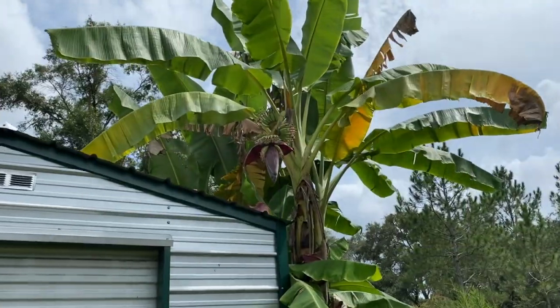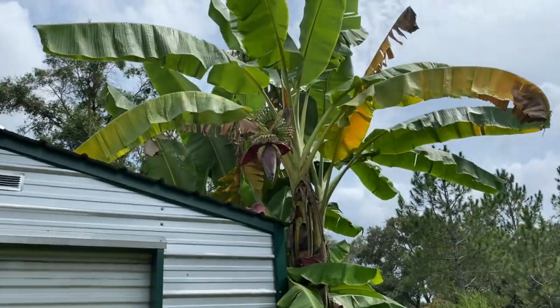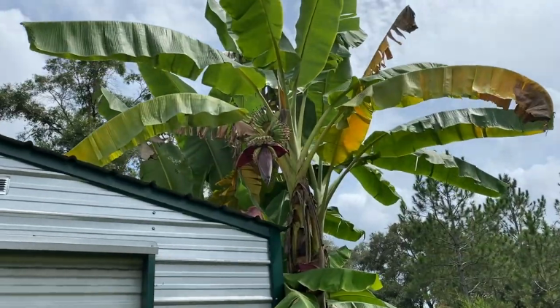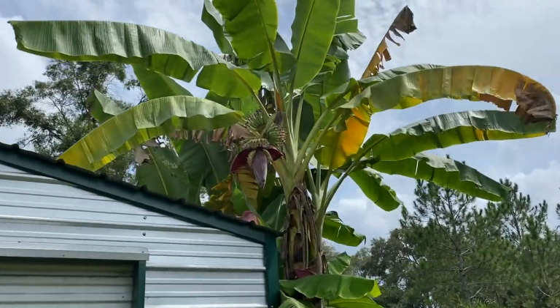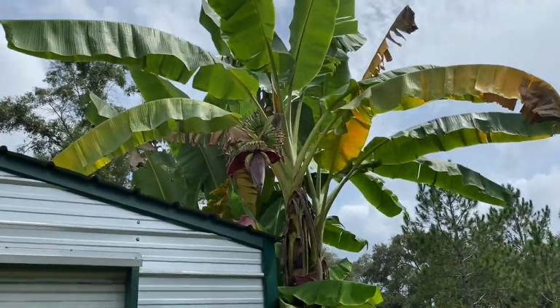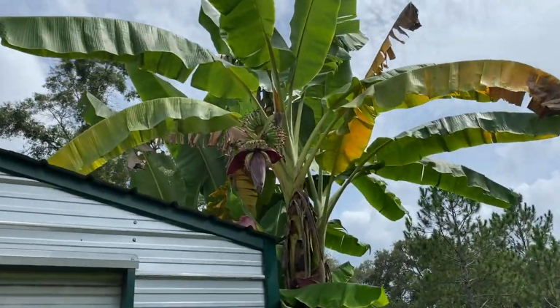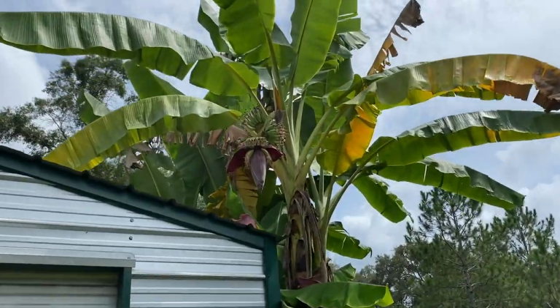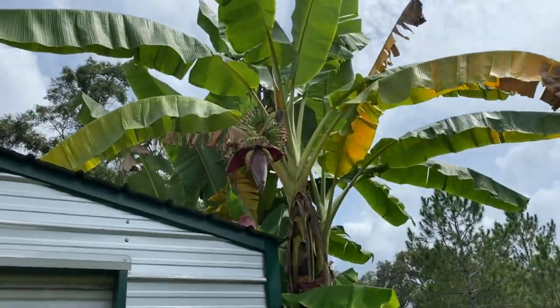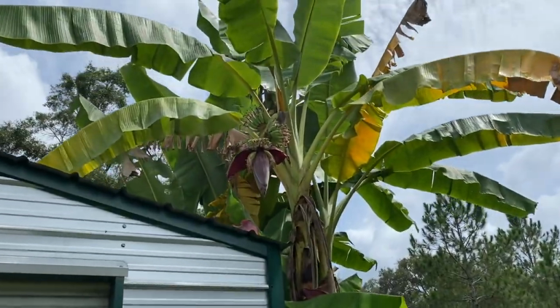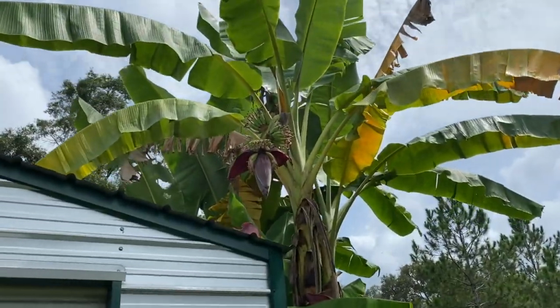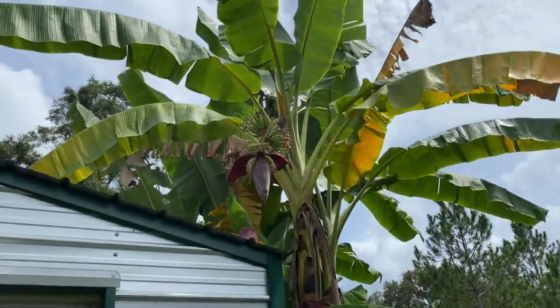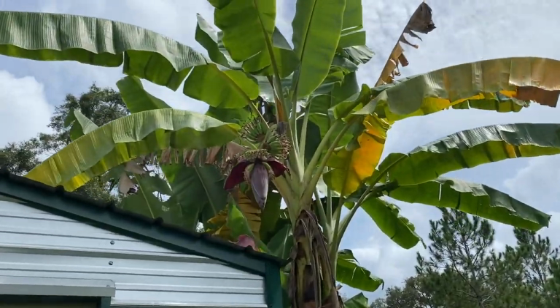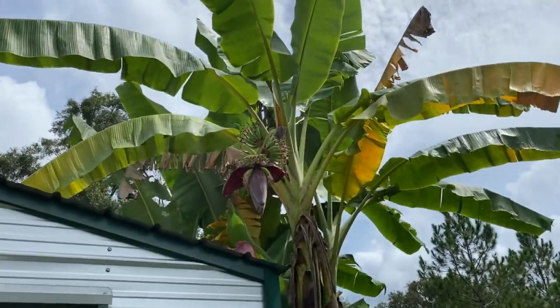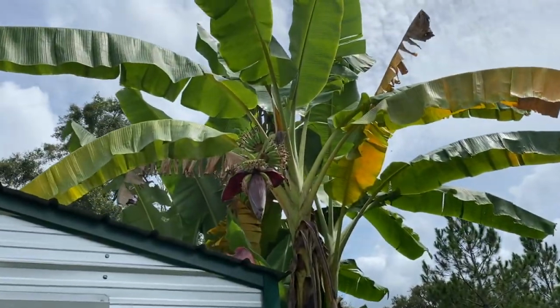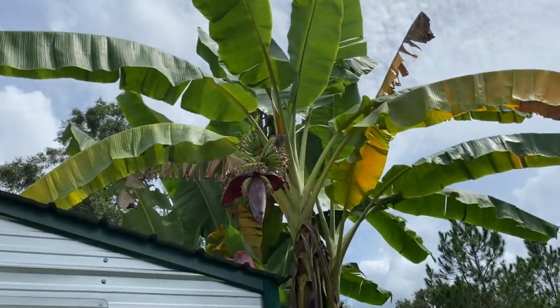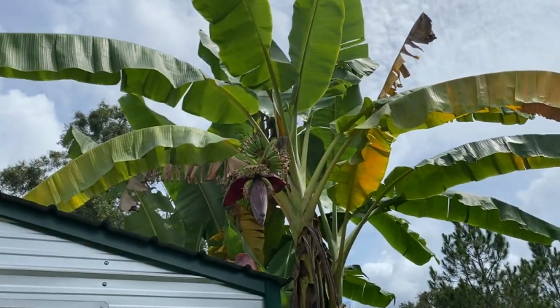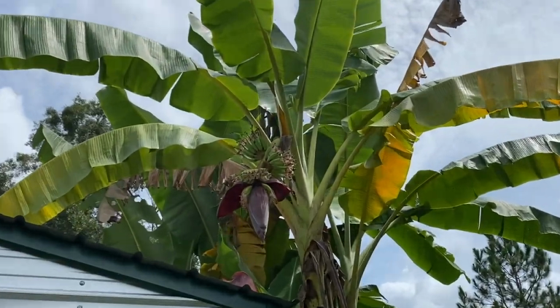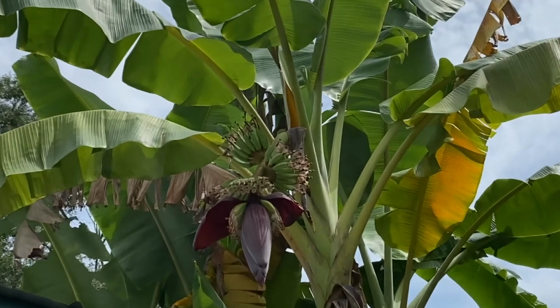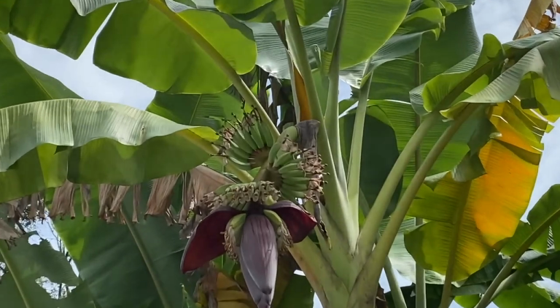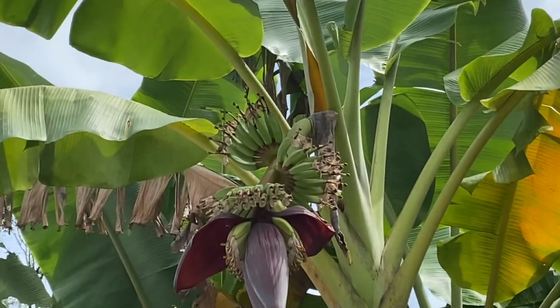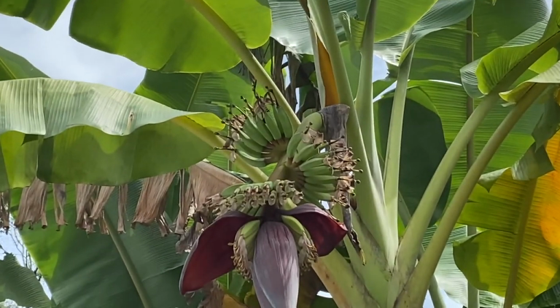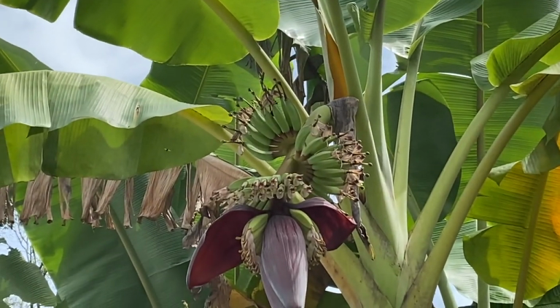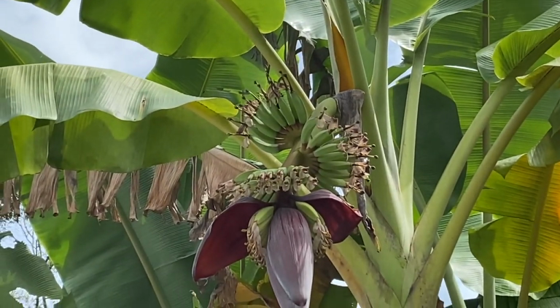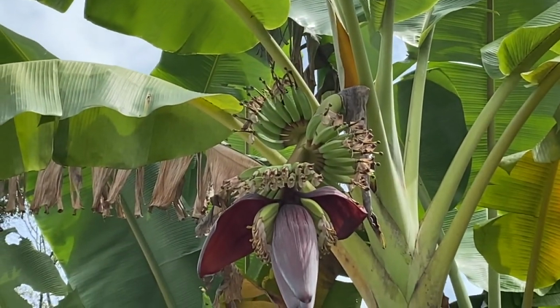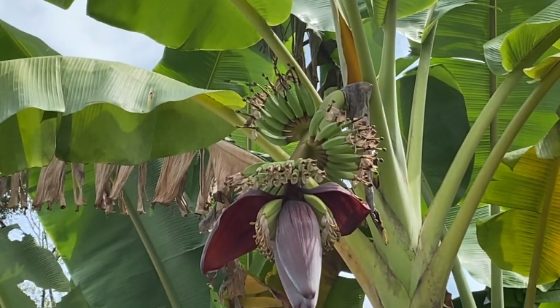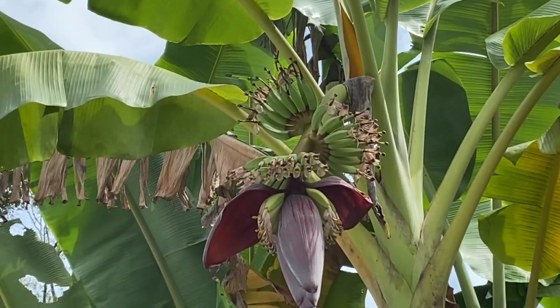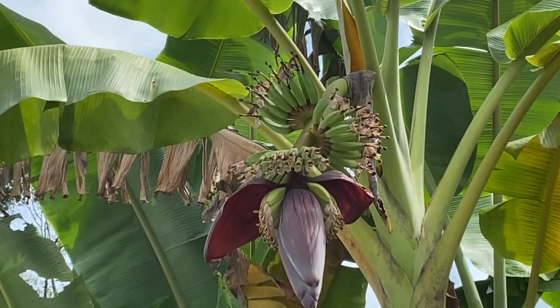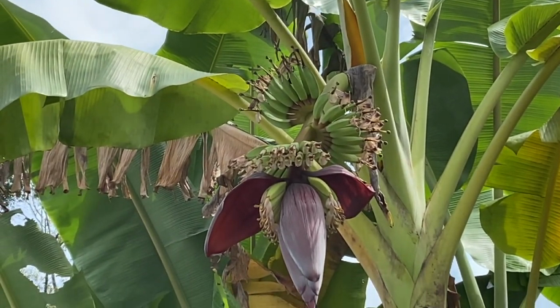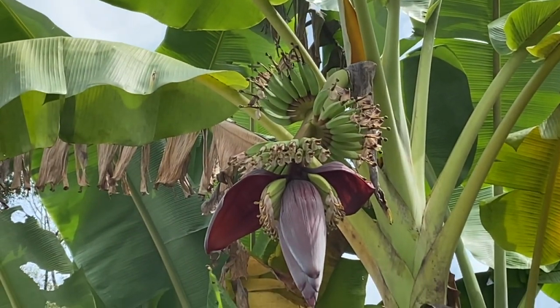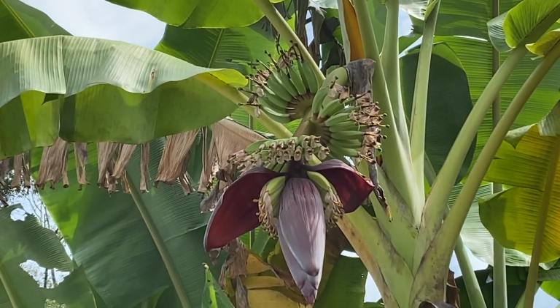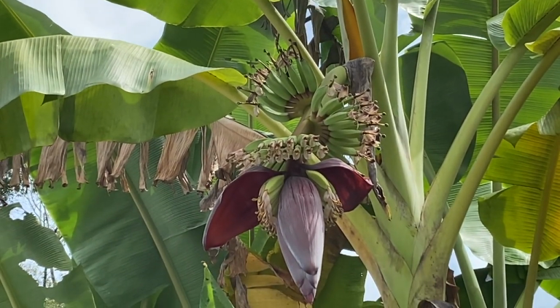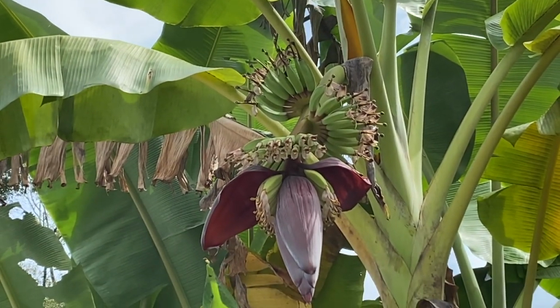Look here, got a brand new banana bloom. Look at that sucker.